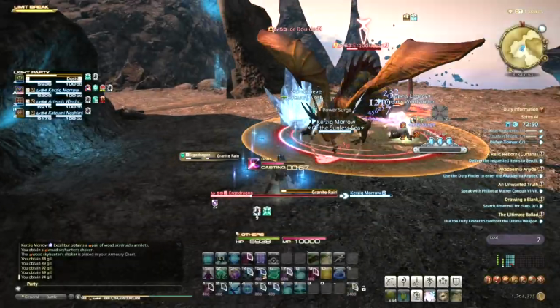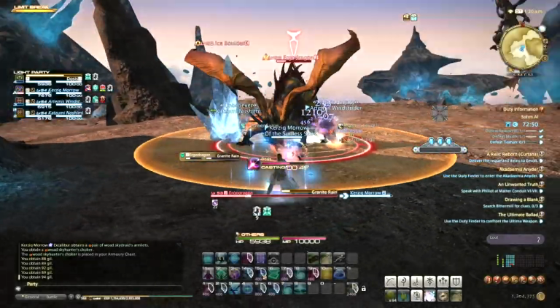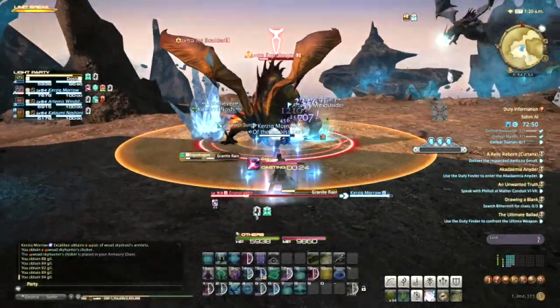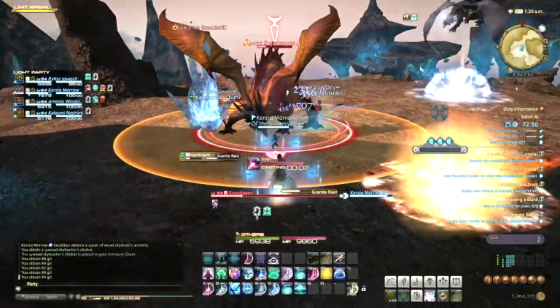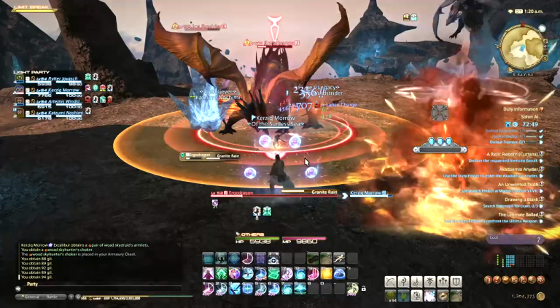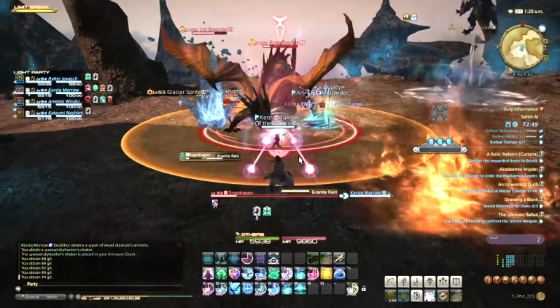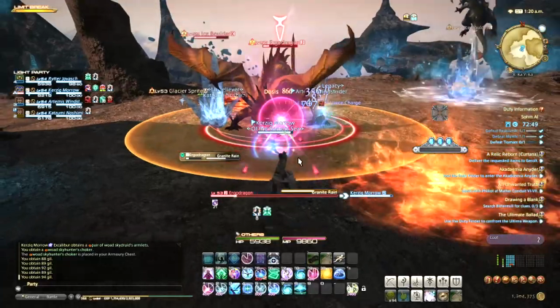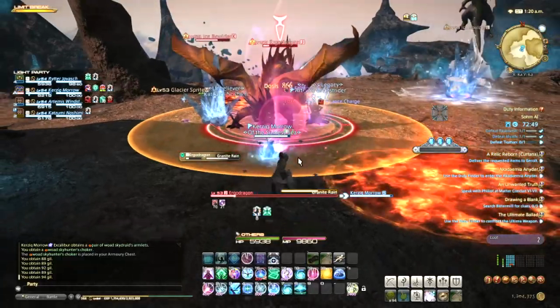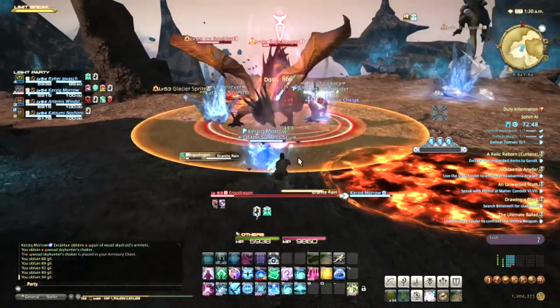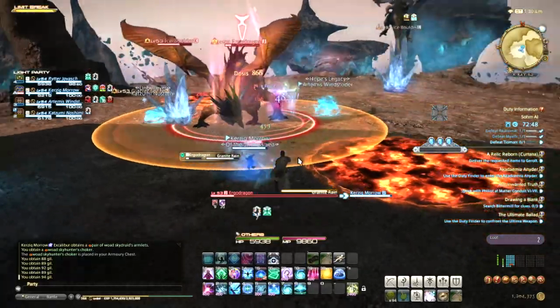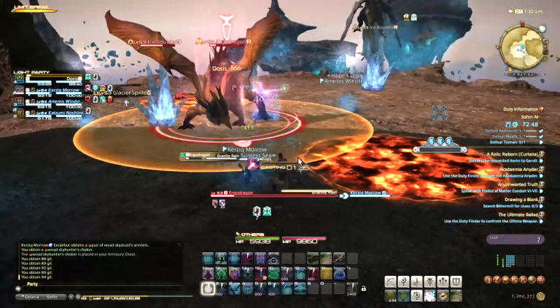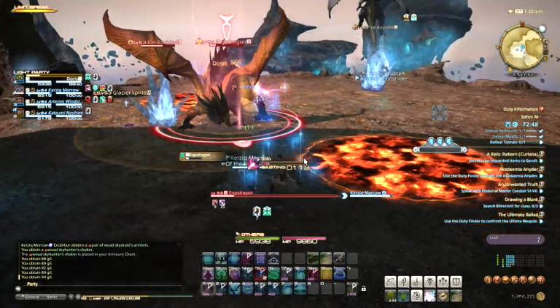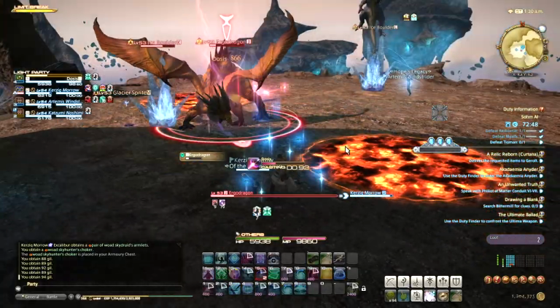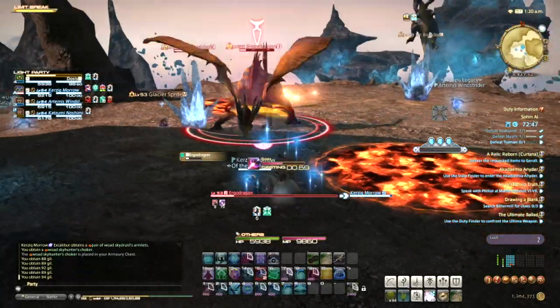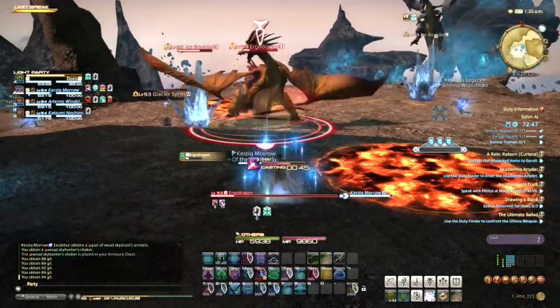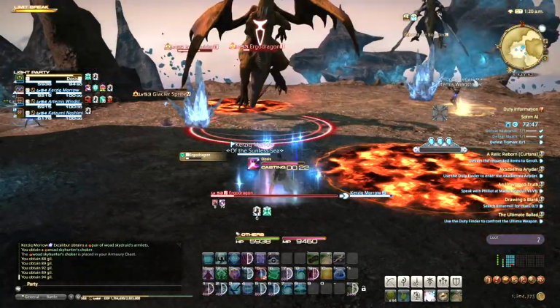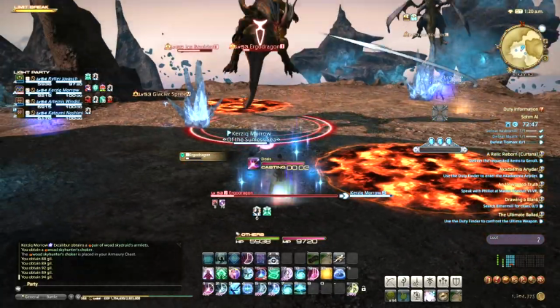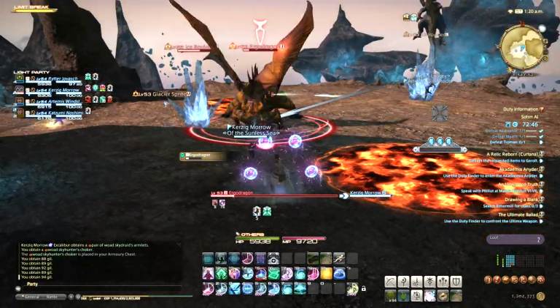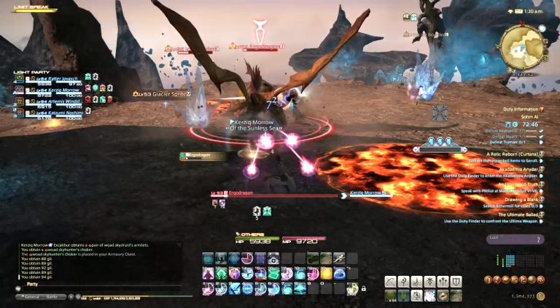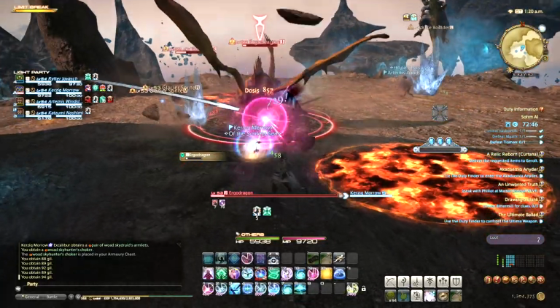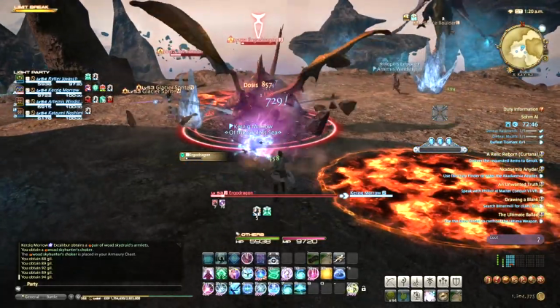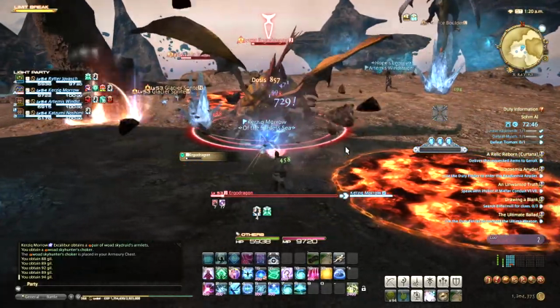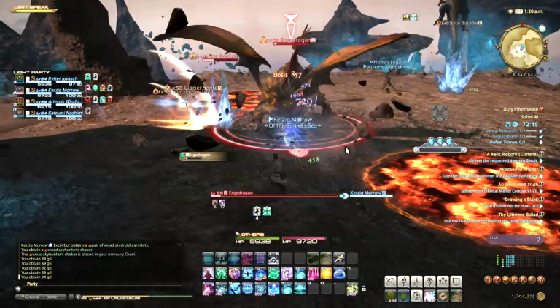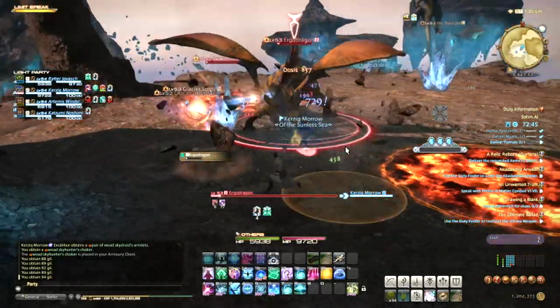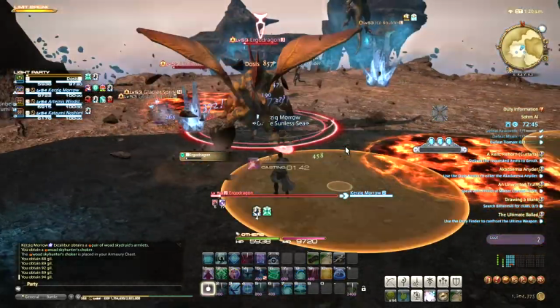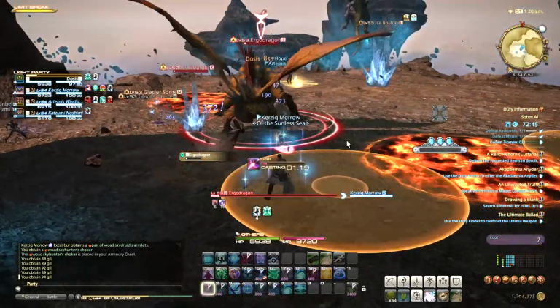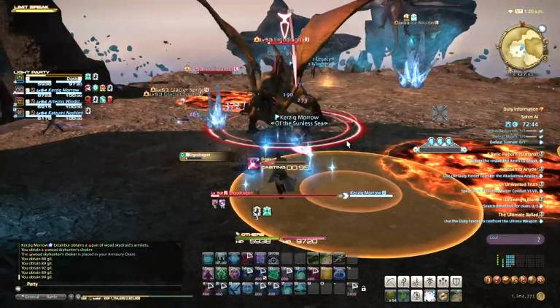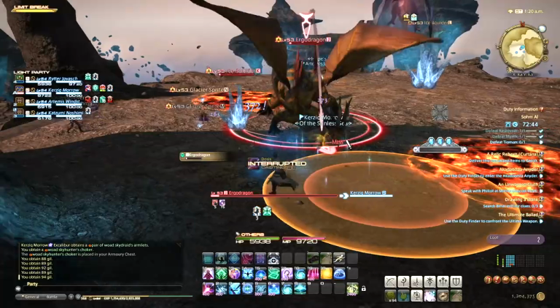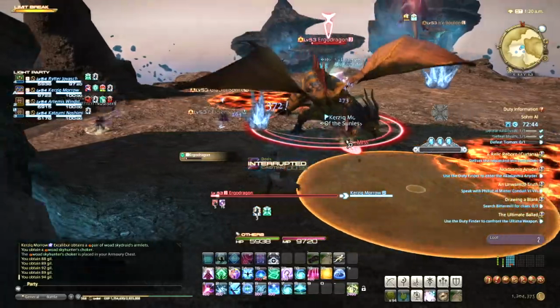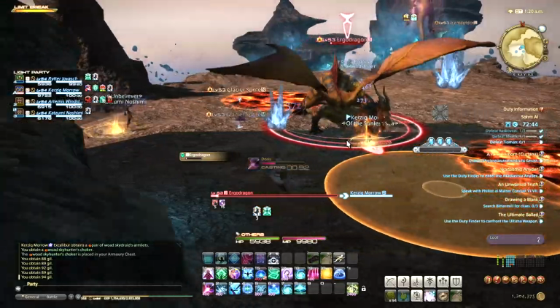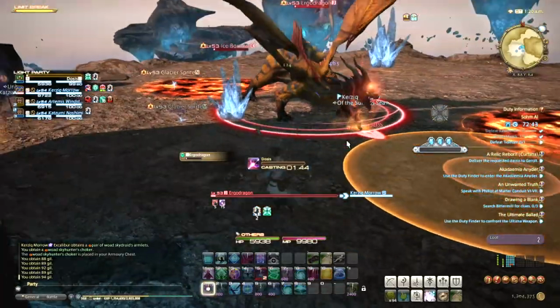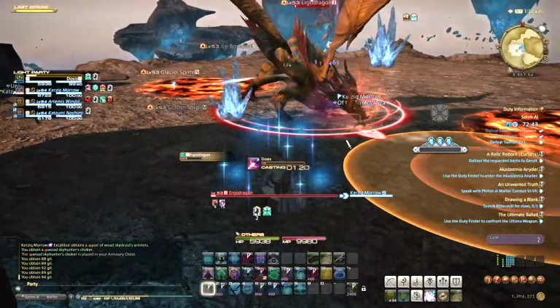After the second boss, you'll come to a room with both the Fire Drakes and the Ice Drakes at the same time. Again, I recommend taking out Ice Boulders quickly.